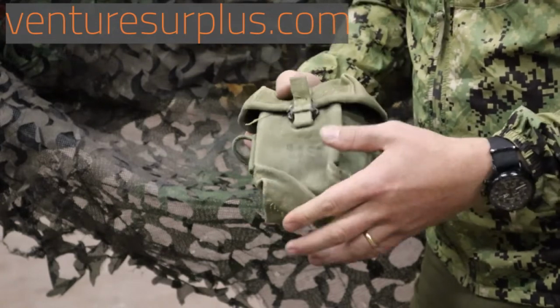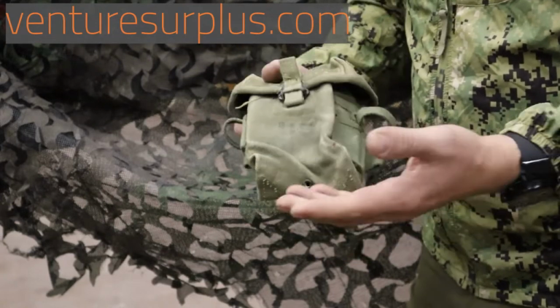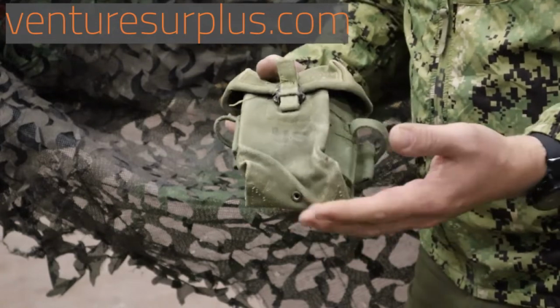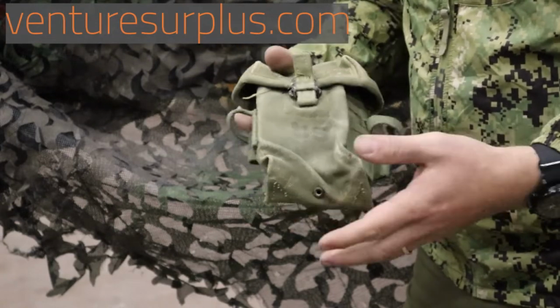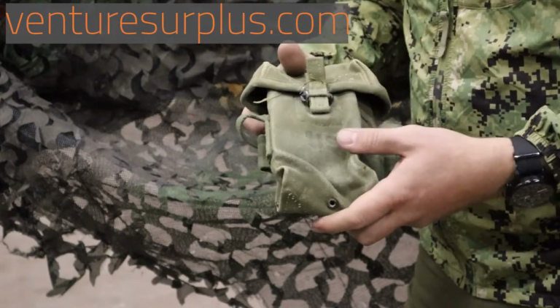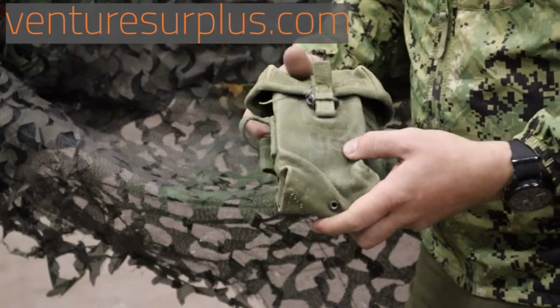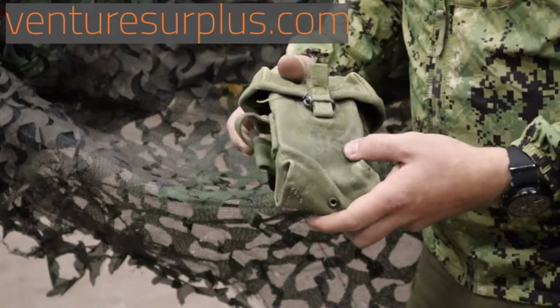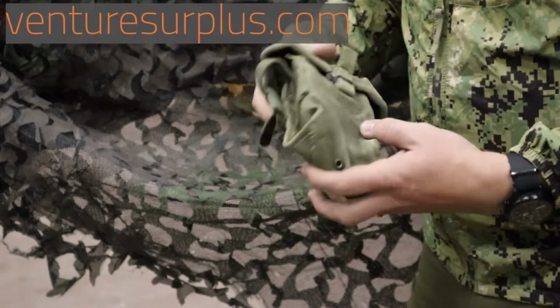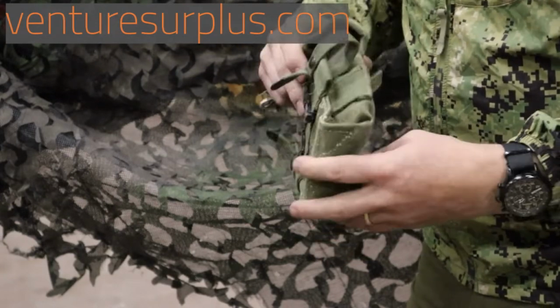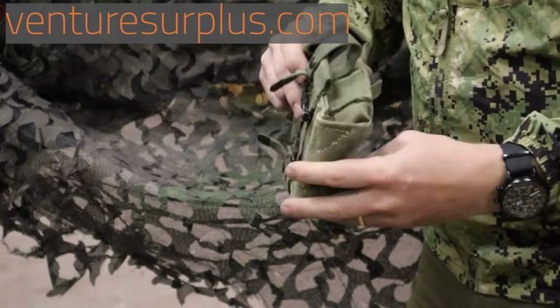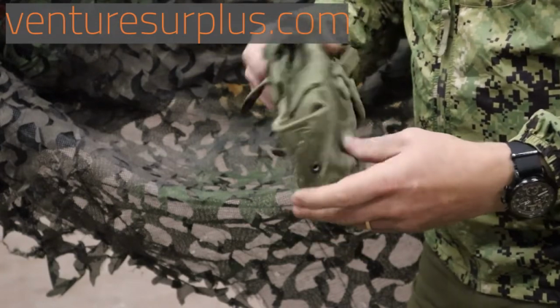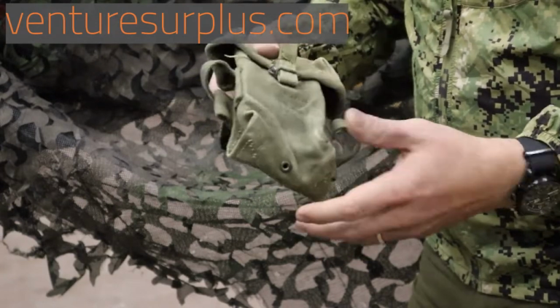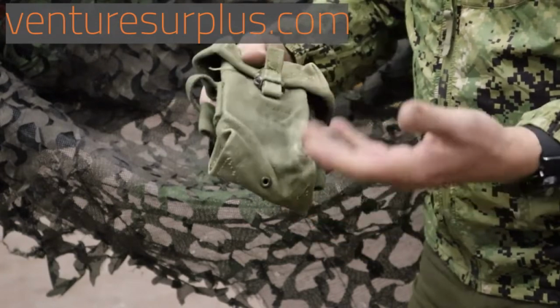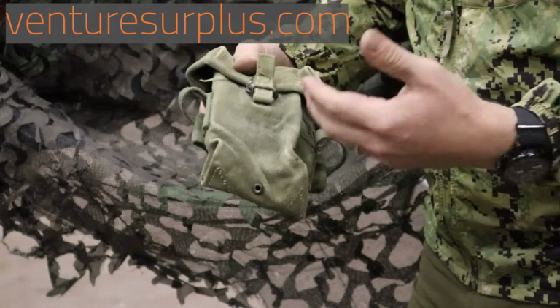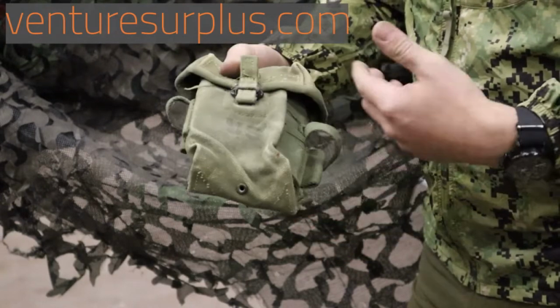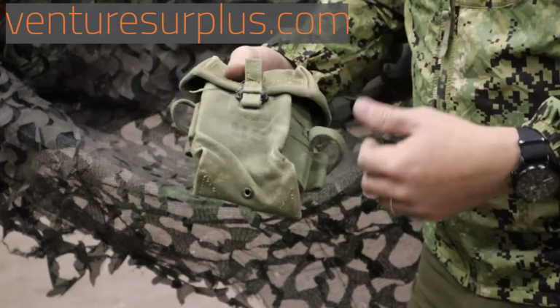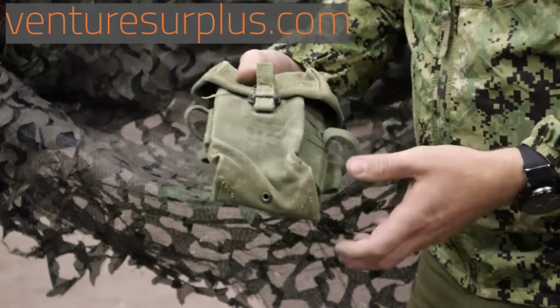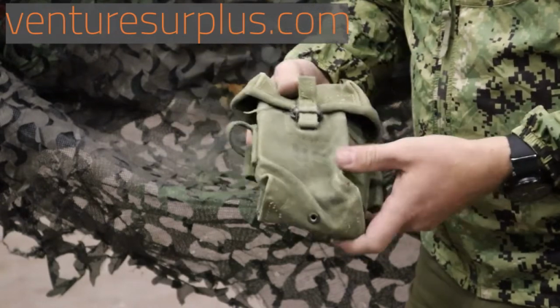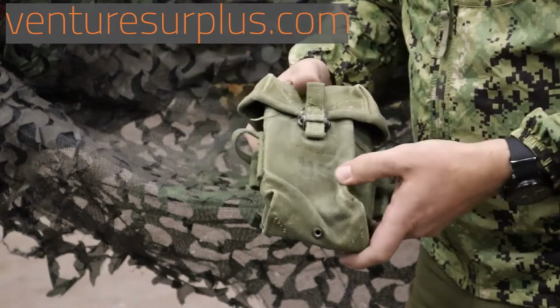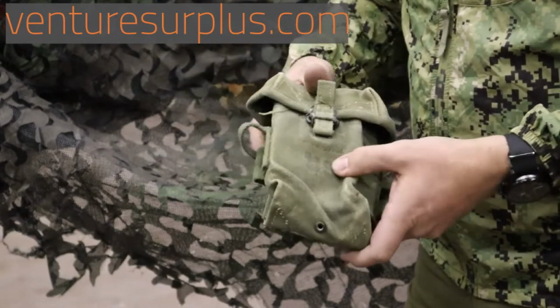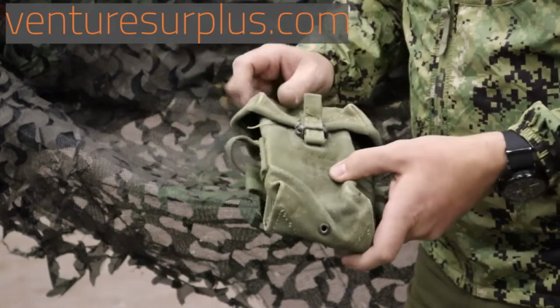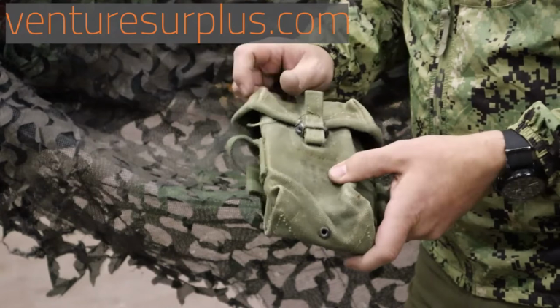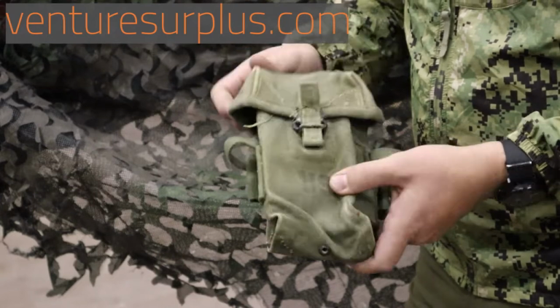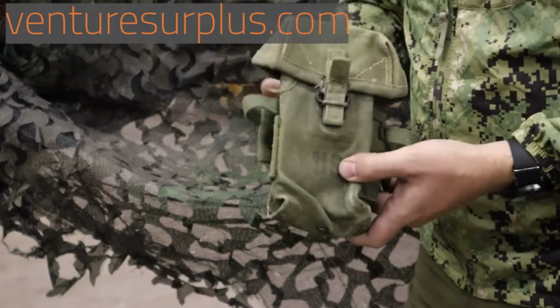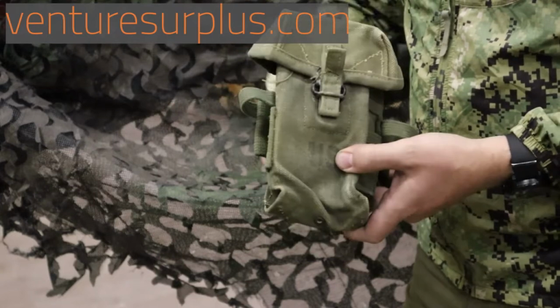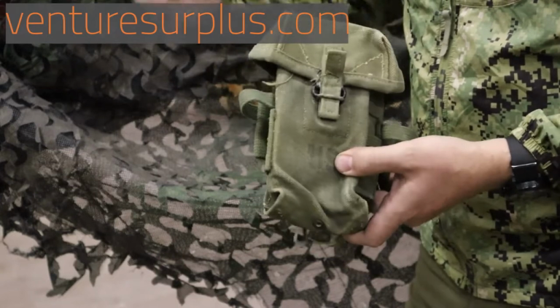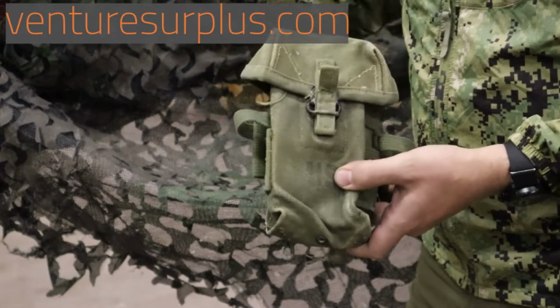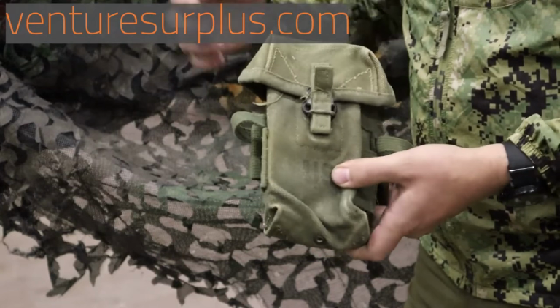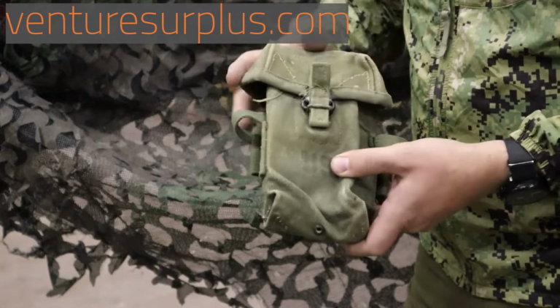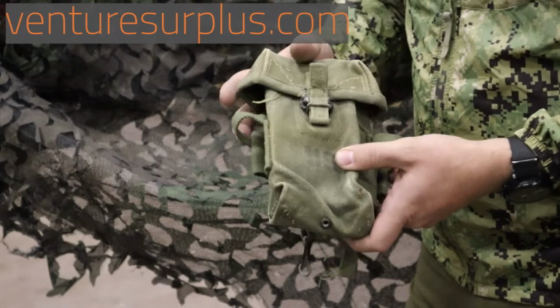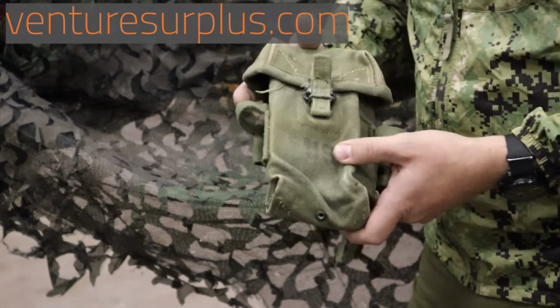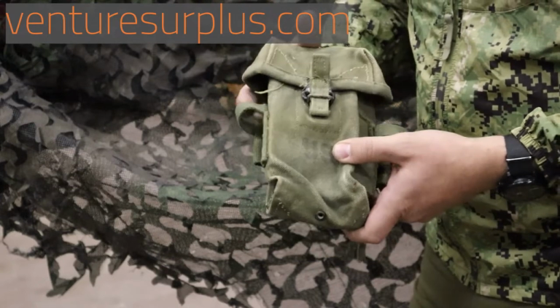Looking at the ALICE mag pouch, you can see all the same design features are here — they just went through several improvement iterations over the years.